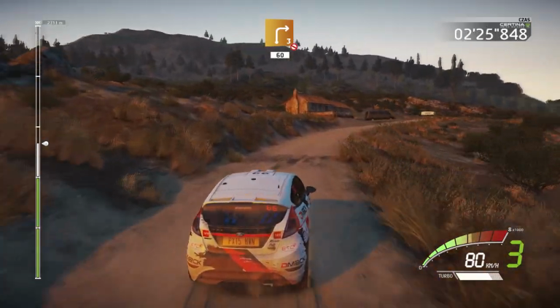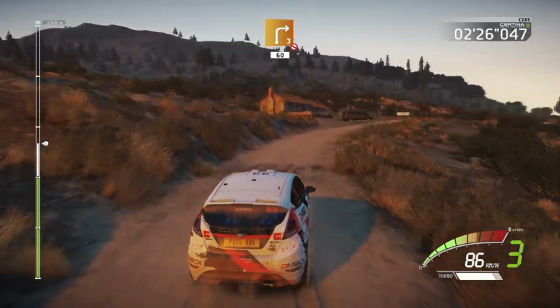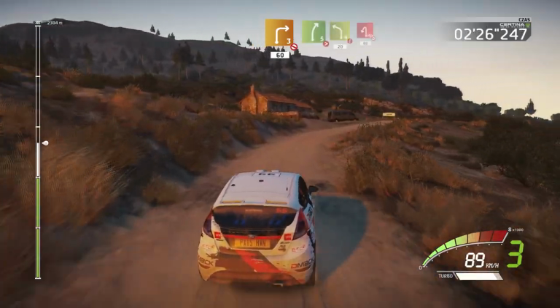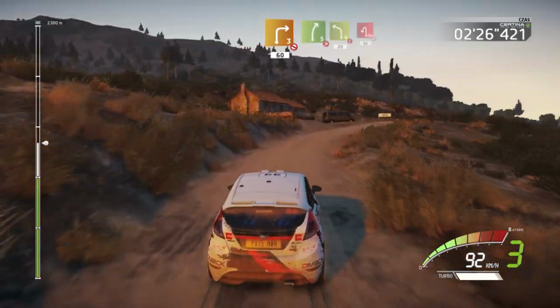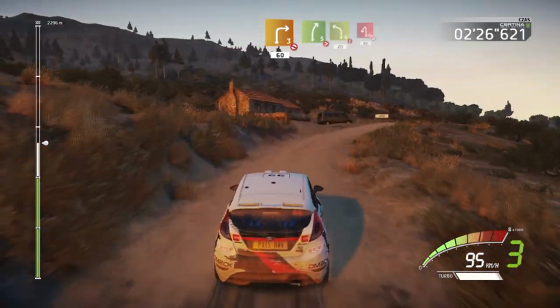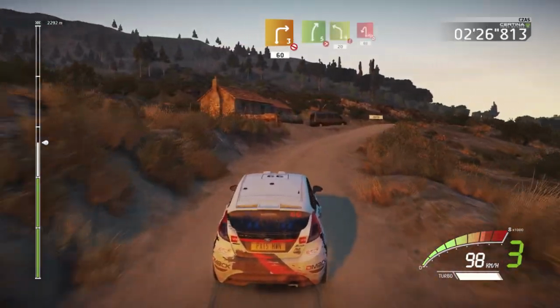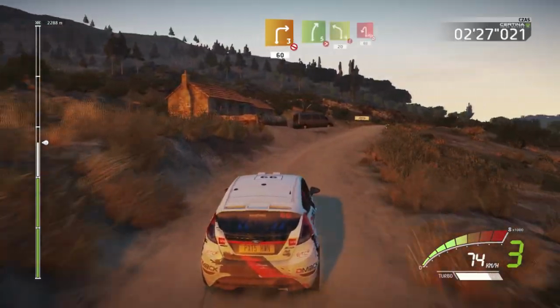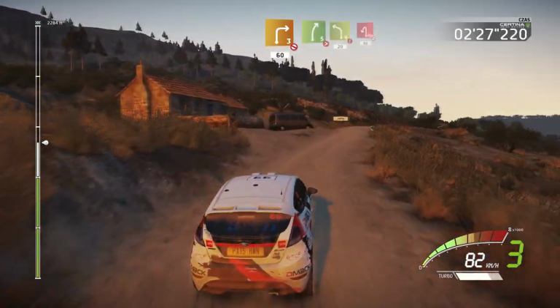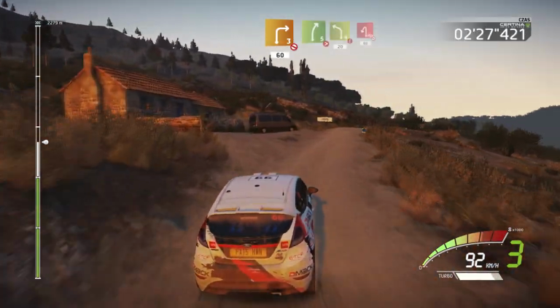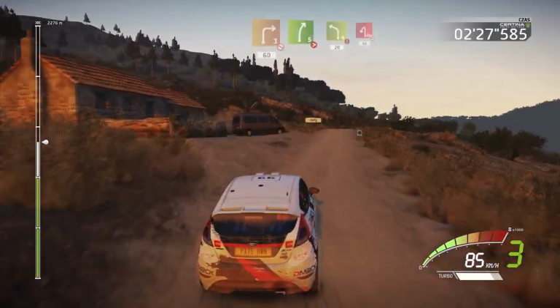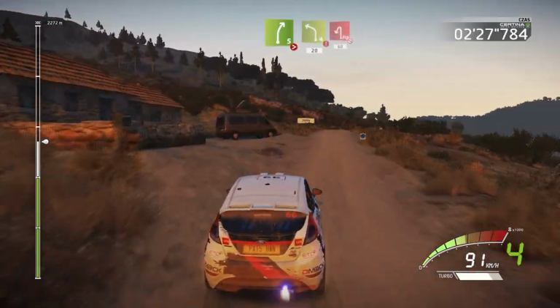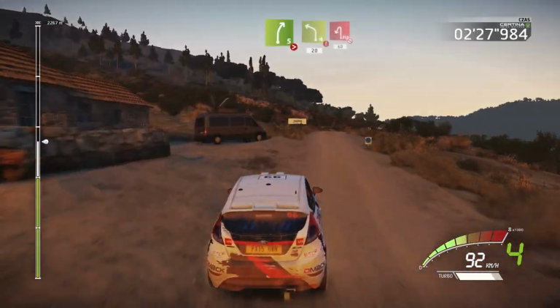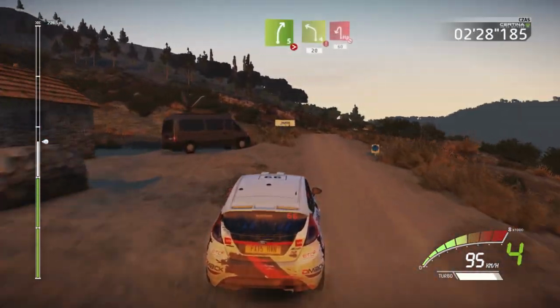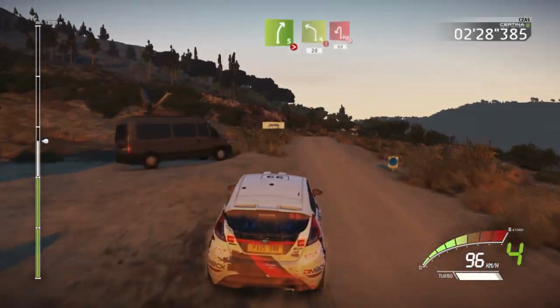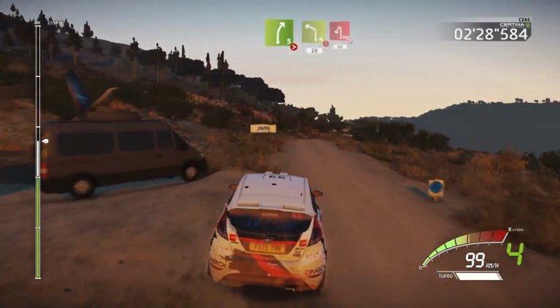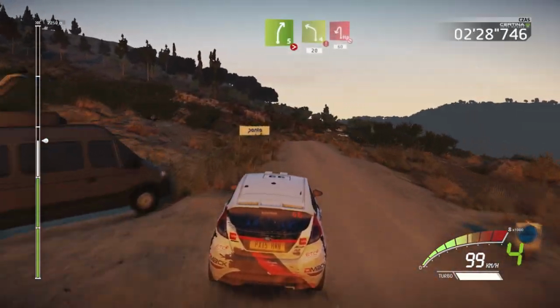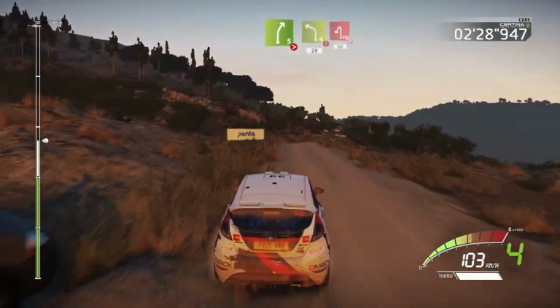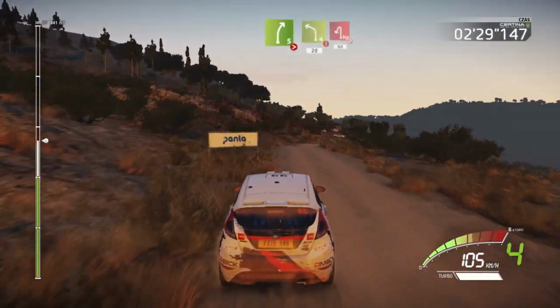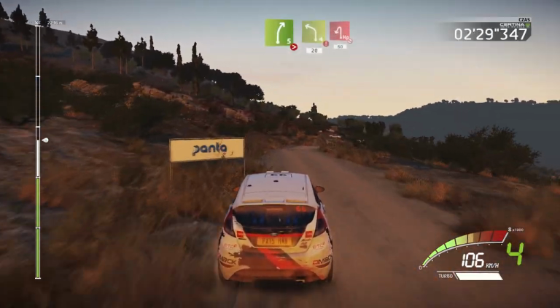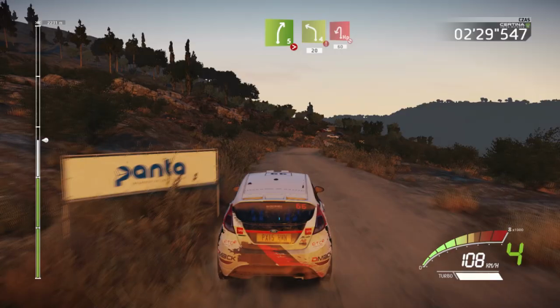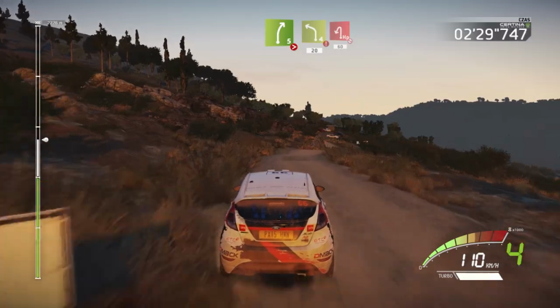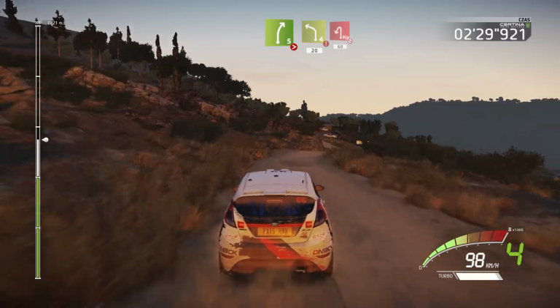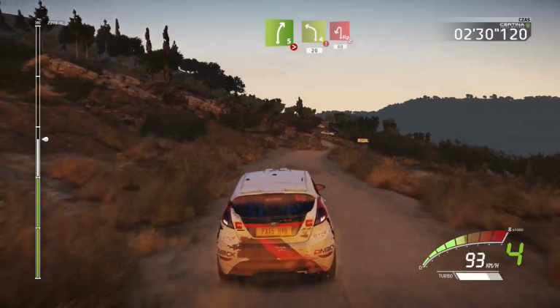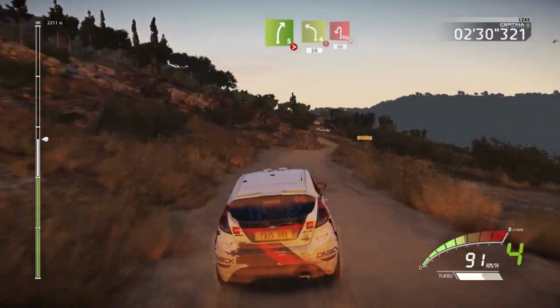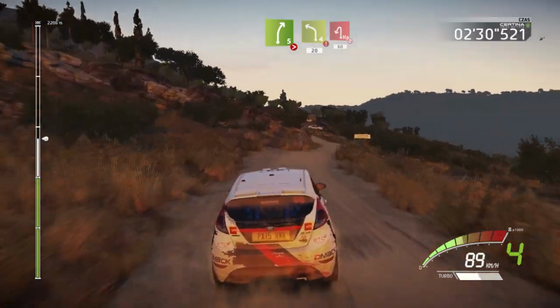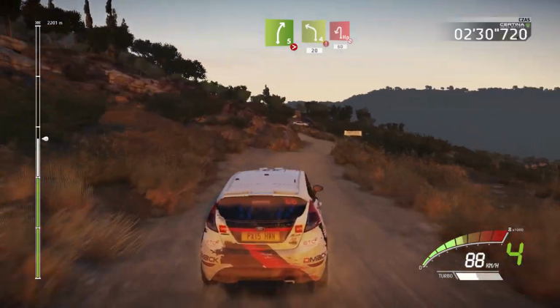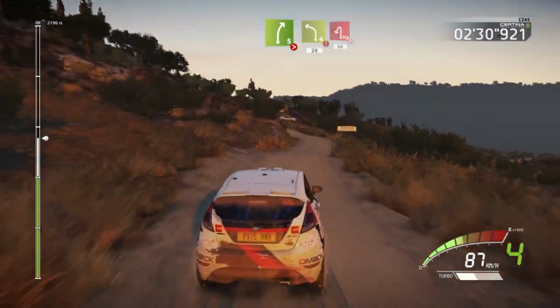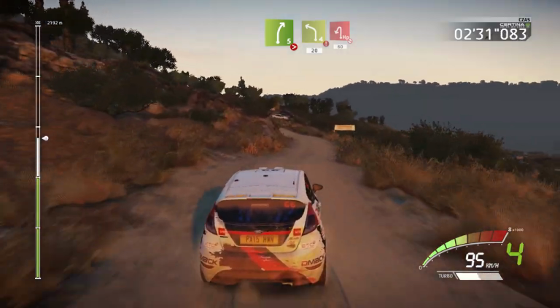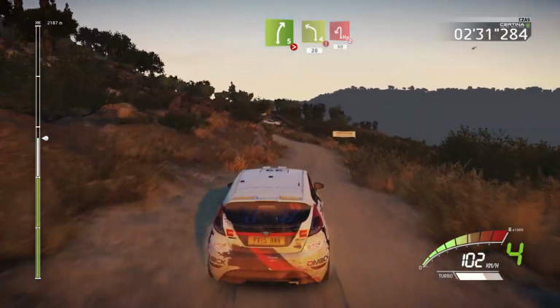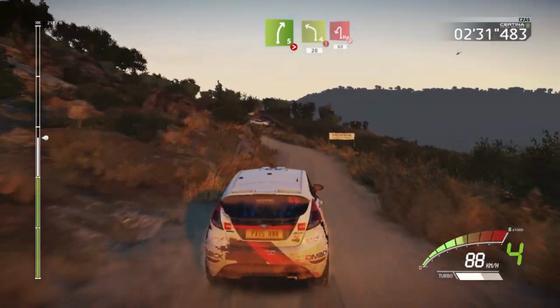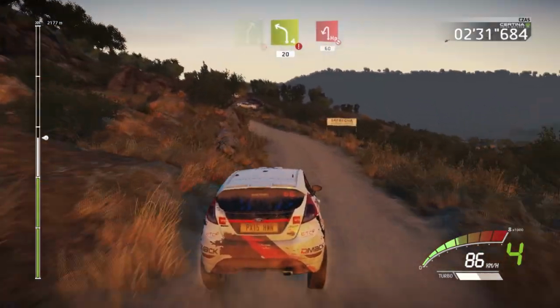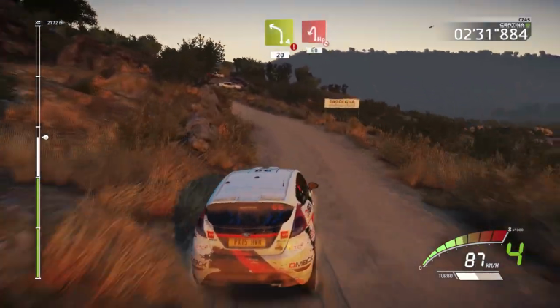Right 5, tightens, into left 4, hard break, 20, hairpin left, don't cut, 60.